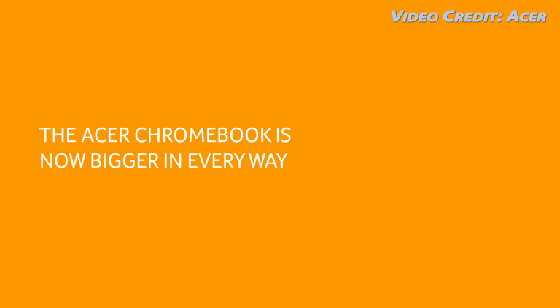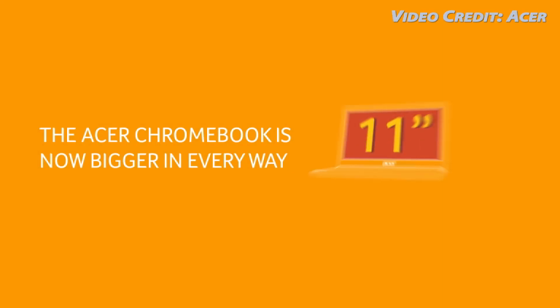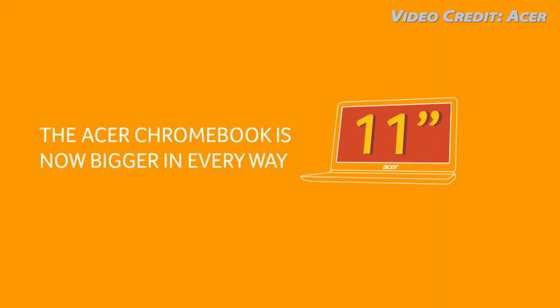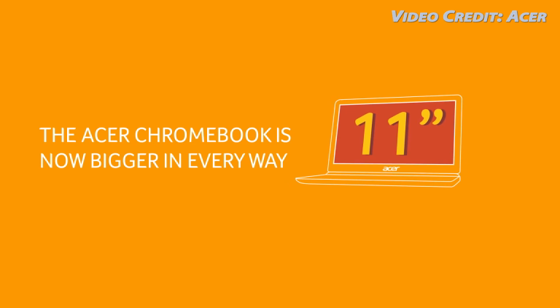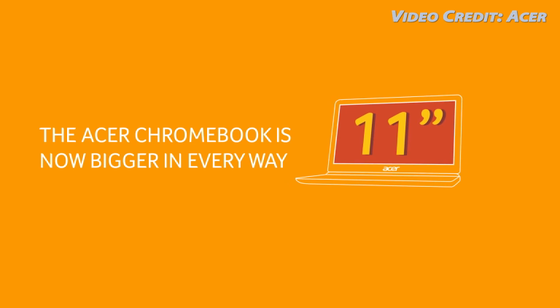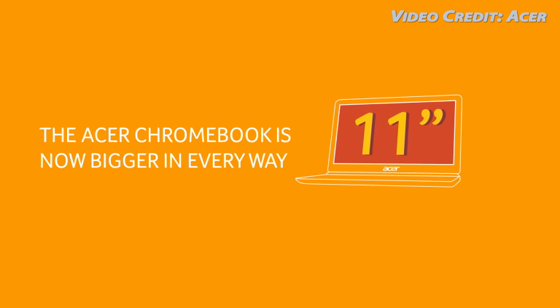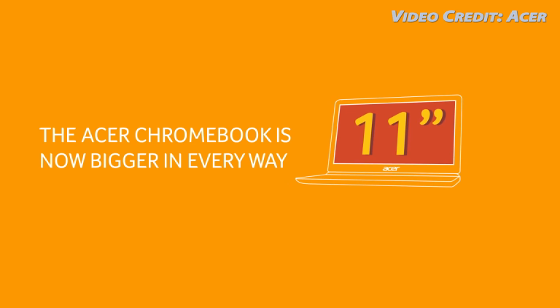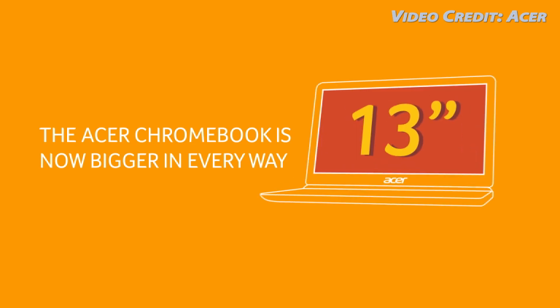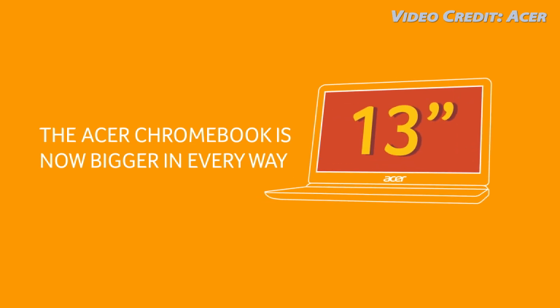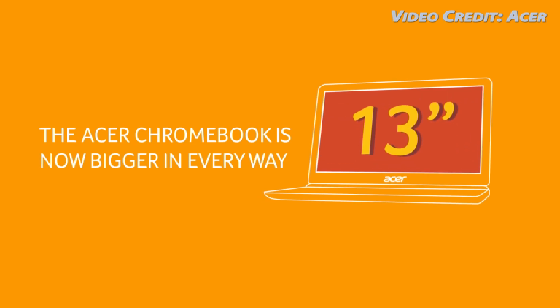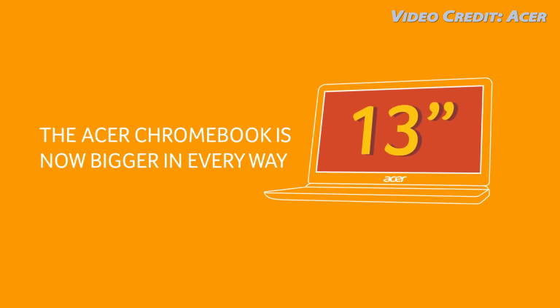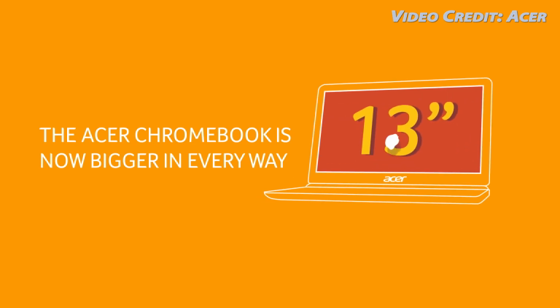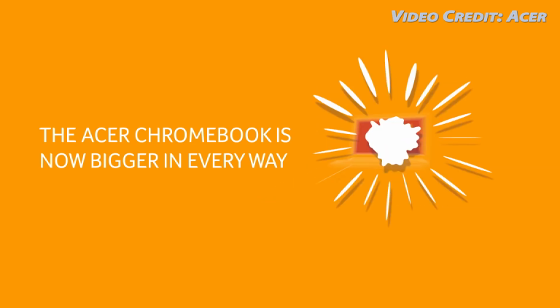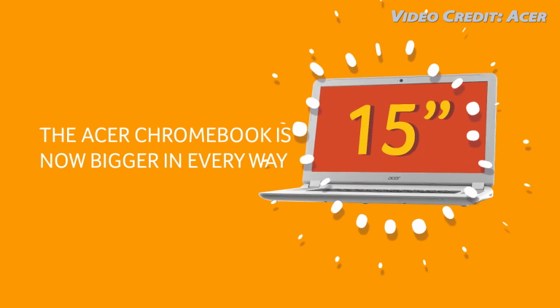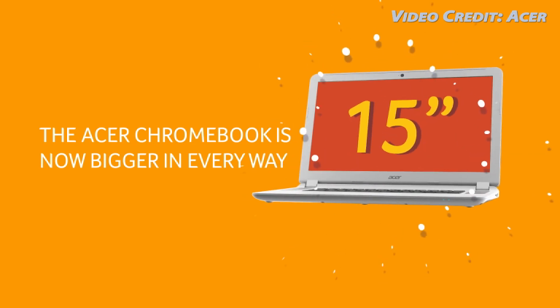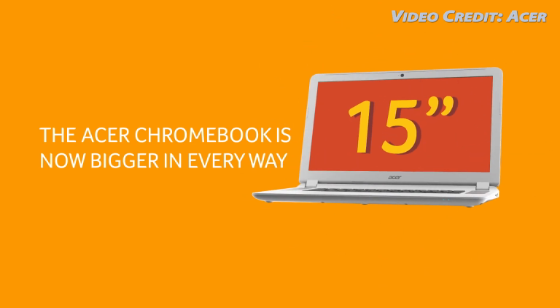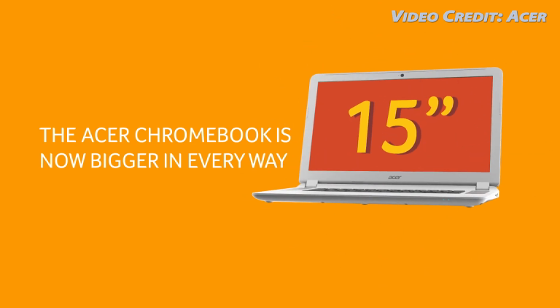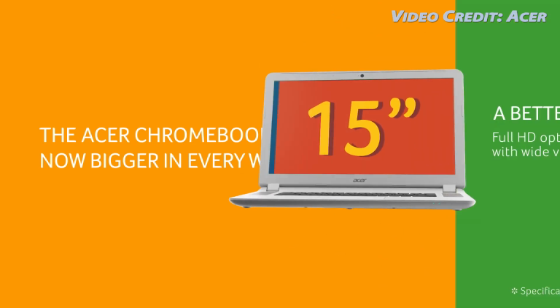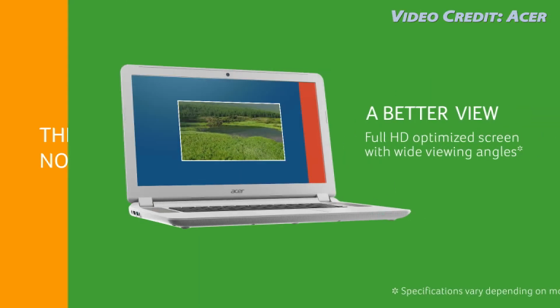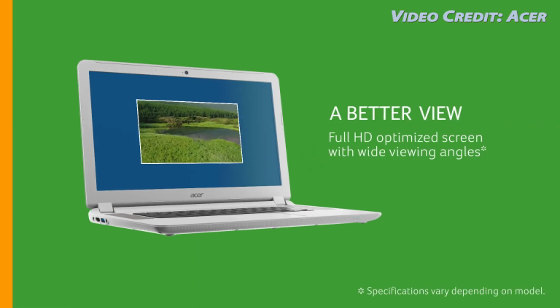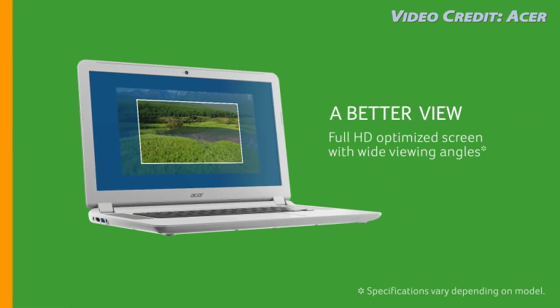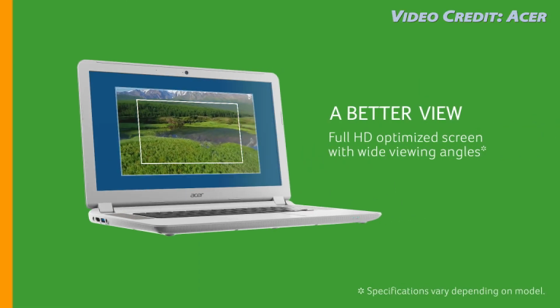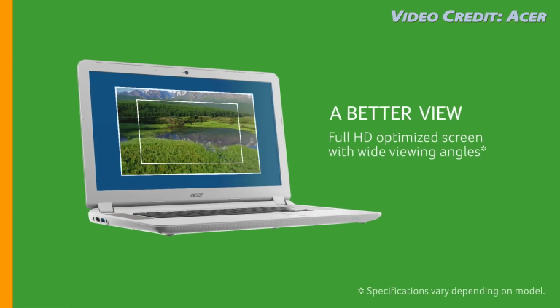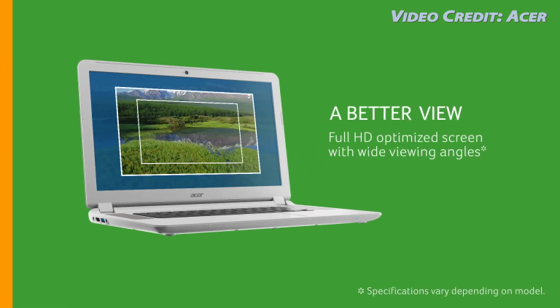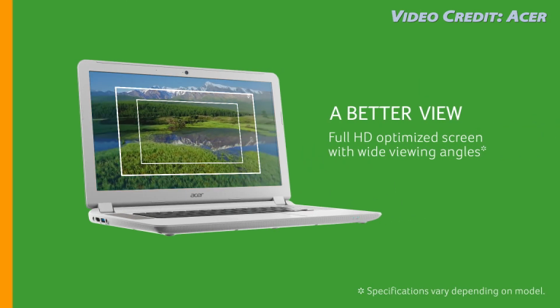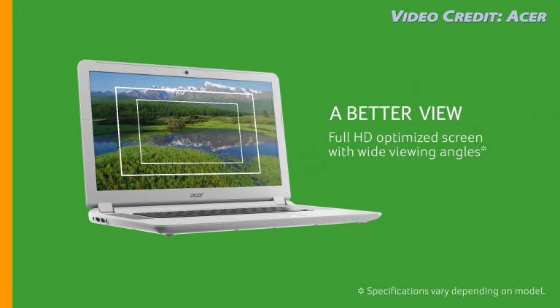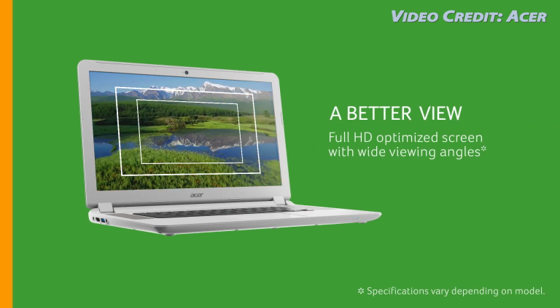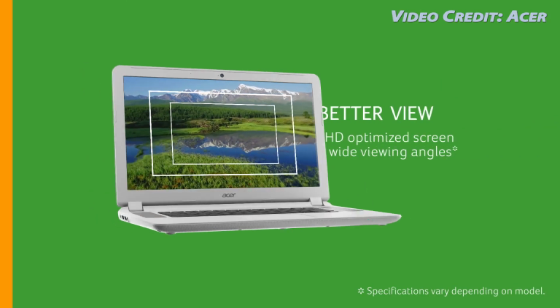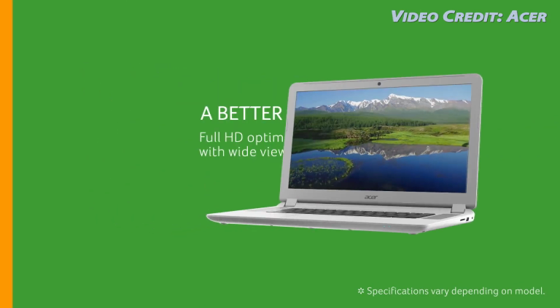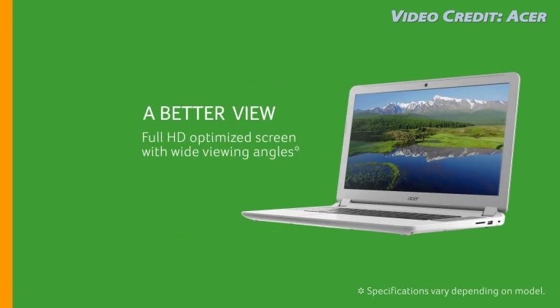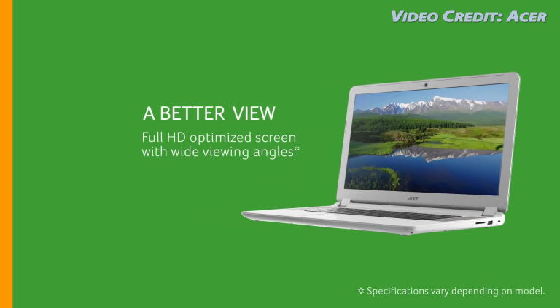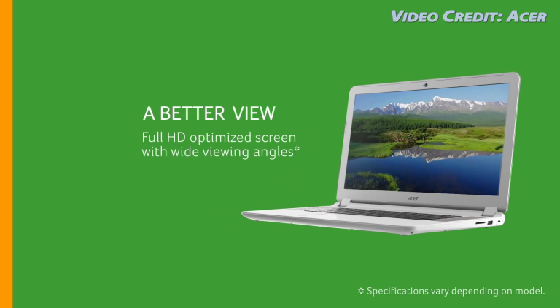Hey, what's up everyone, CTN Technology News here, and today I'm taking a look at the Acer Chromebook 15, which is the very largest Chromebook yet.